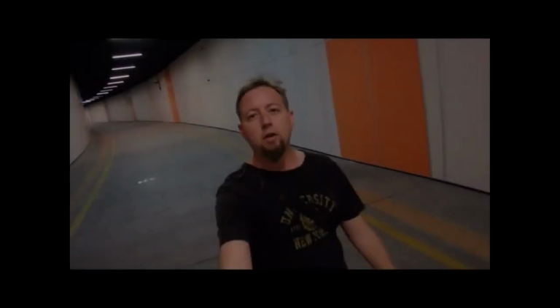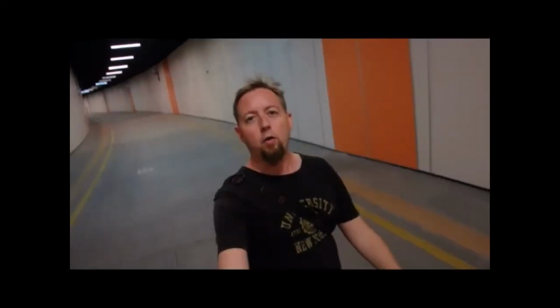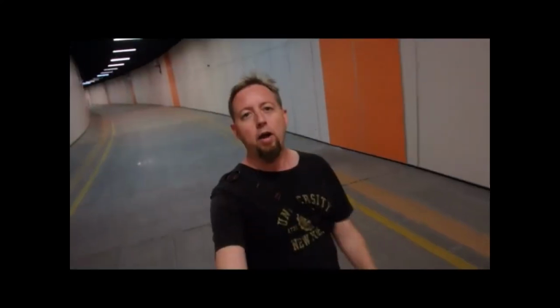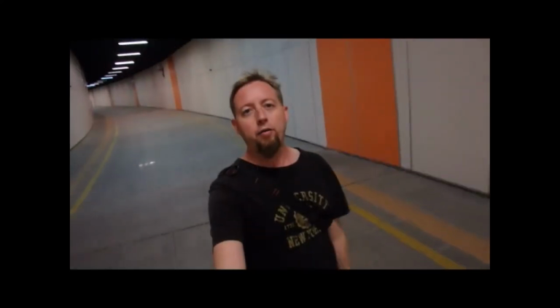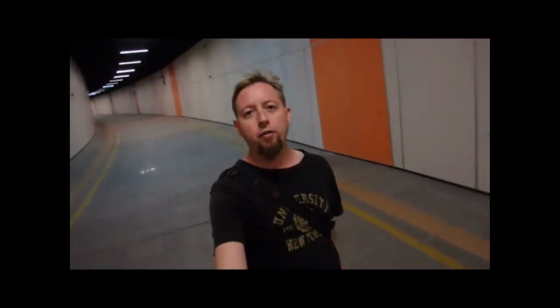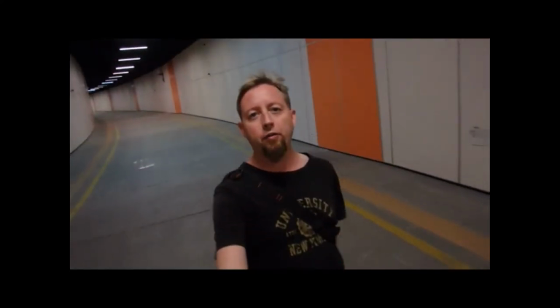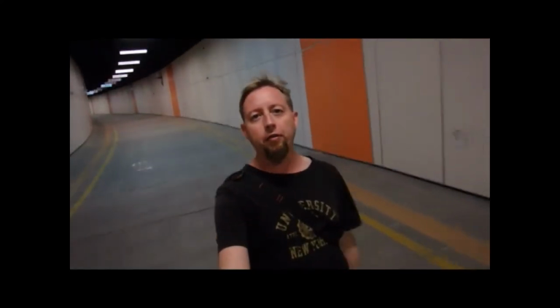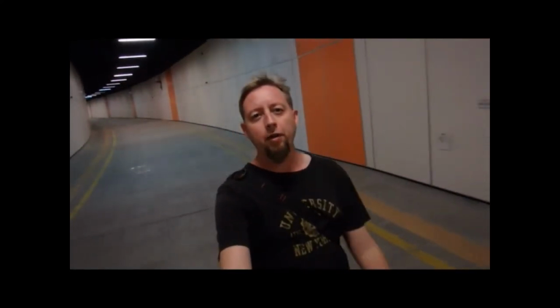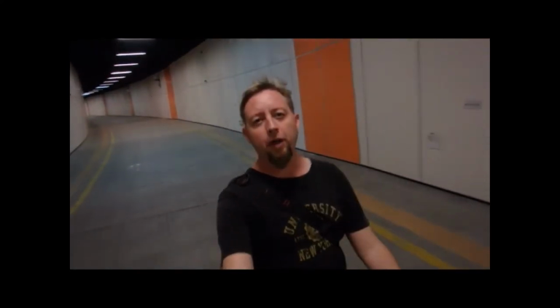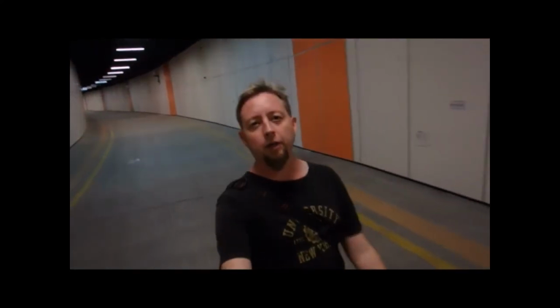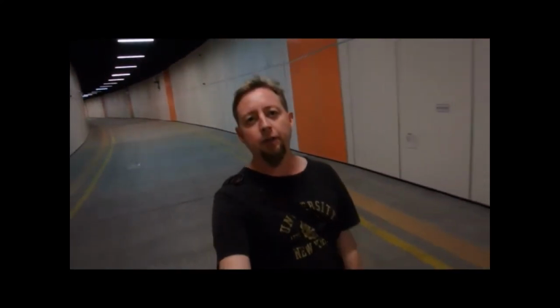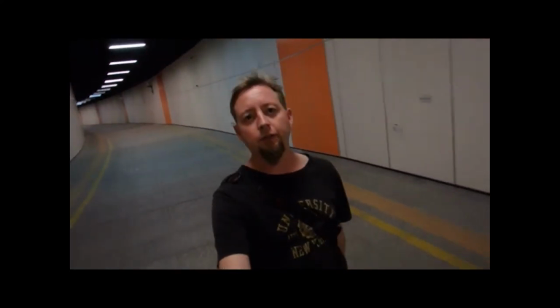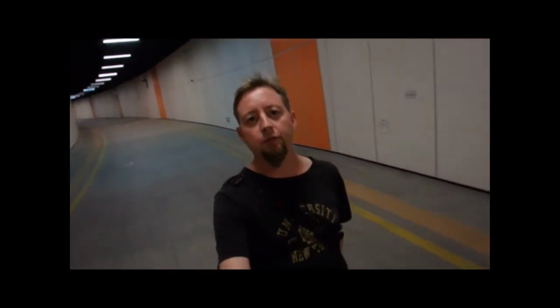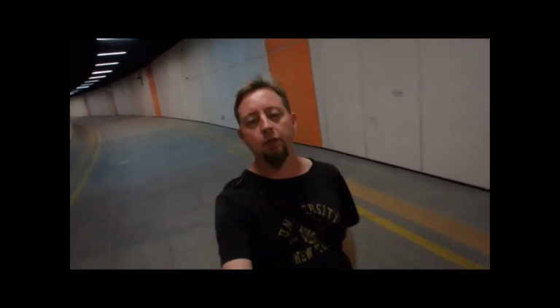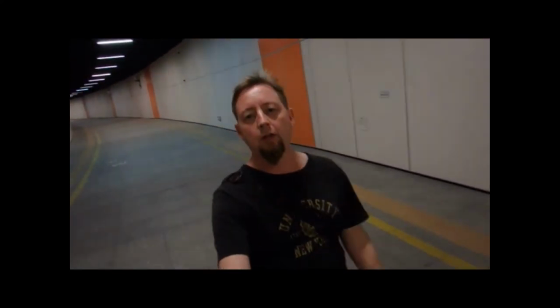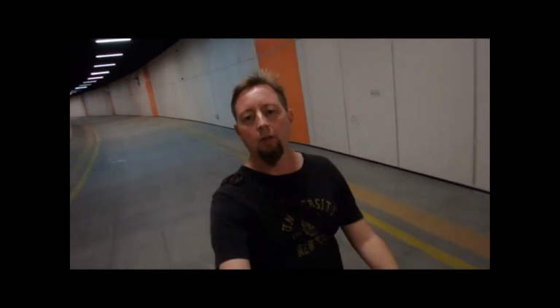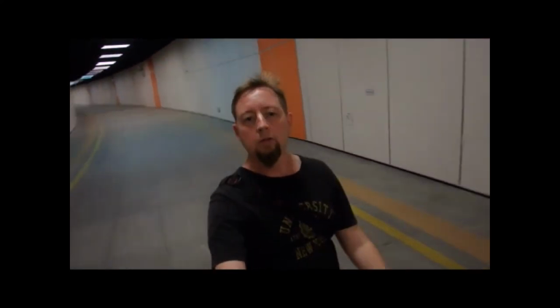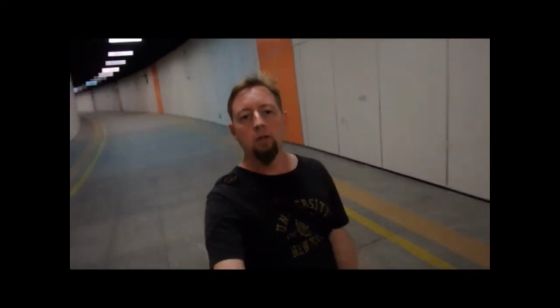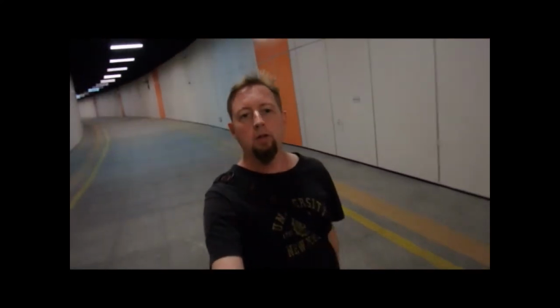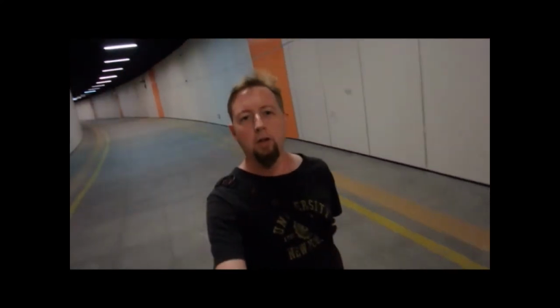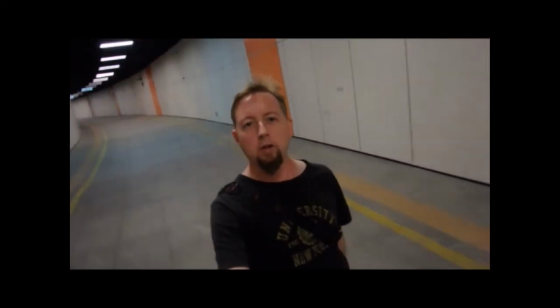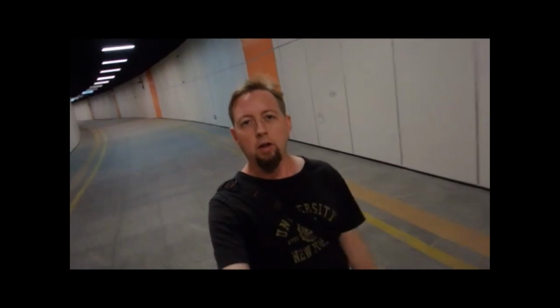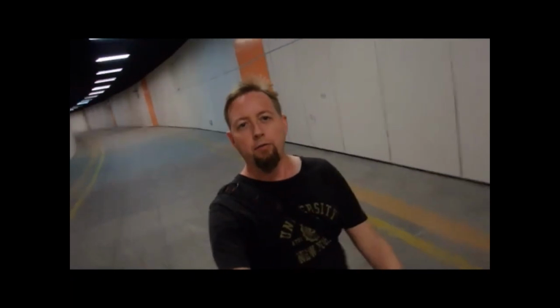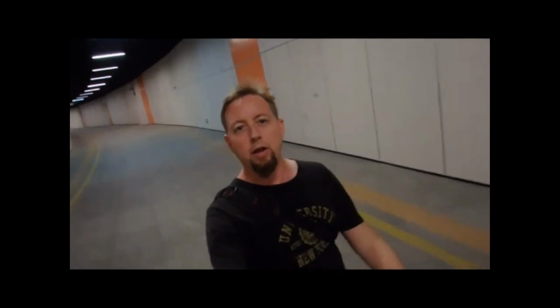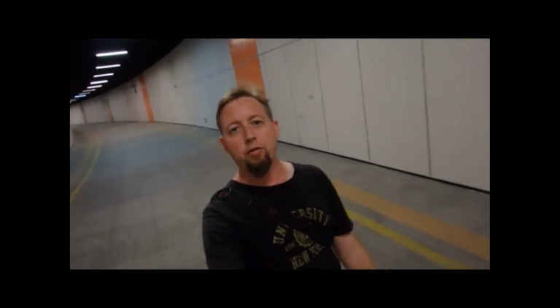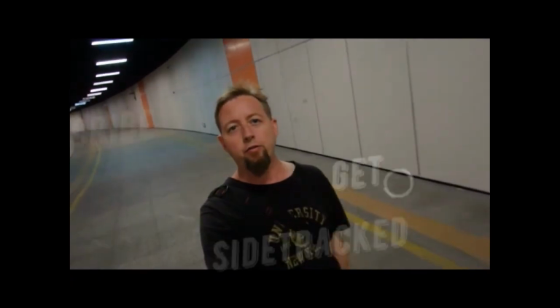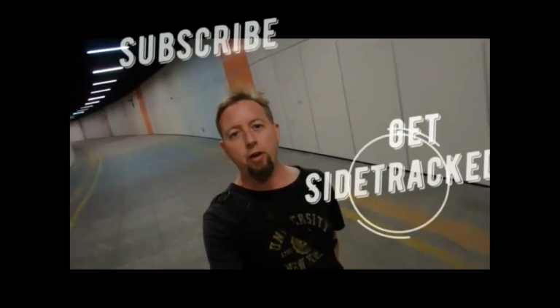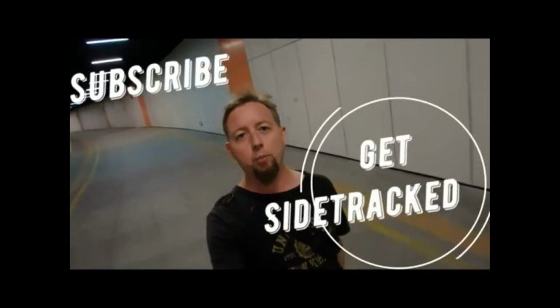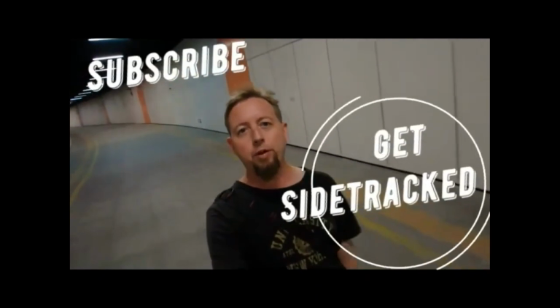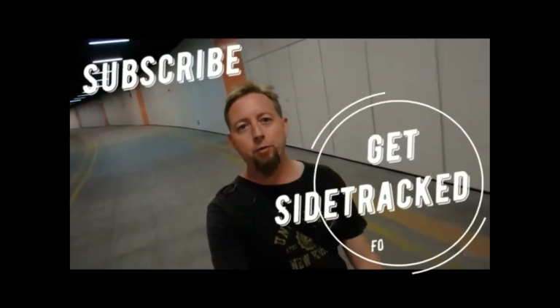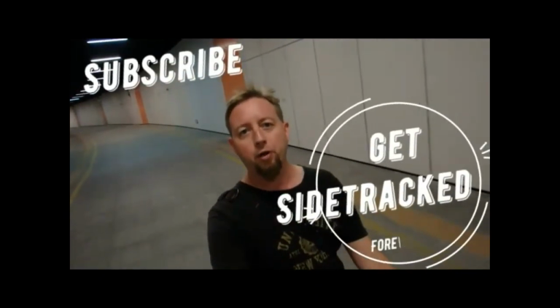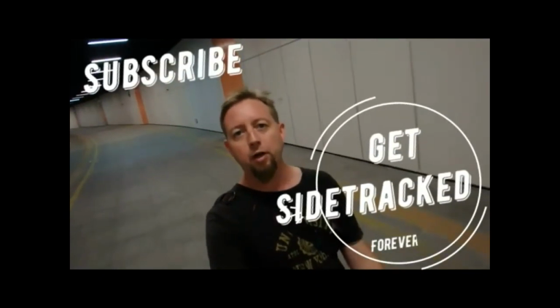All right, so this is Get Sidetracked. If you like this channel, please subscribe.